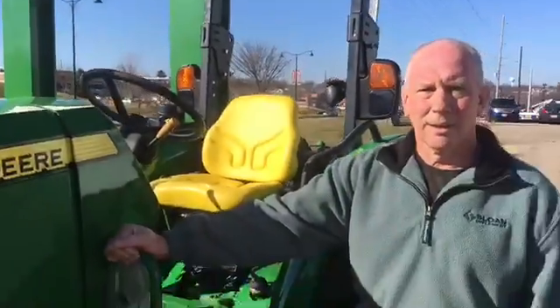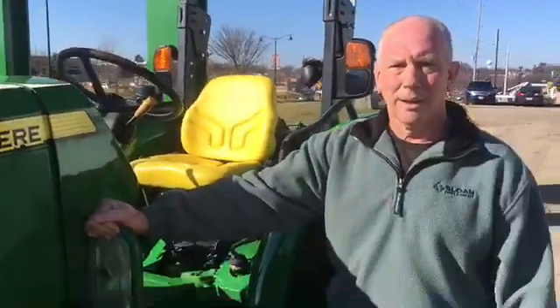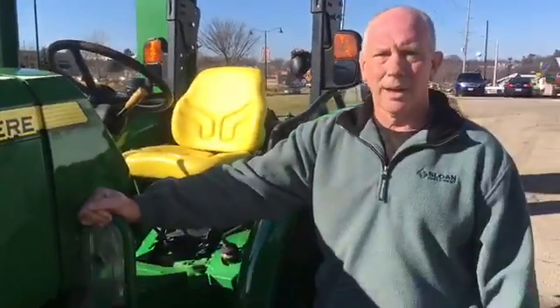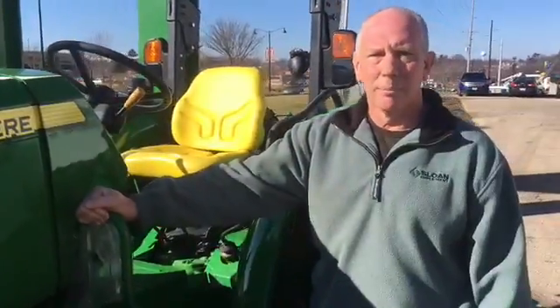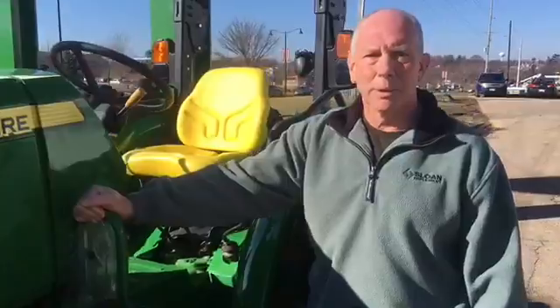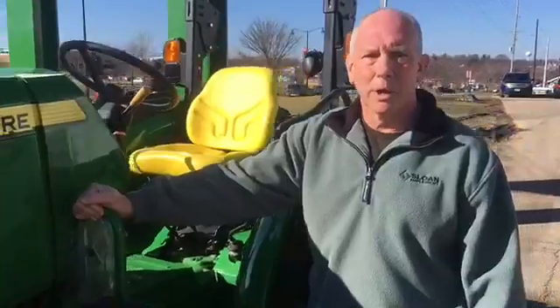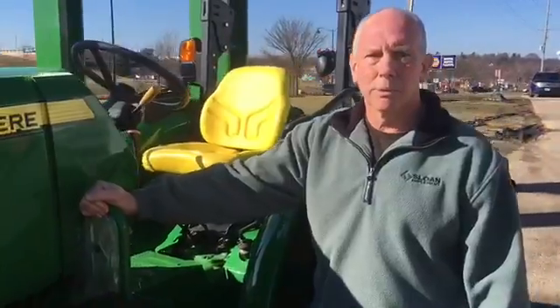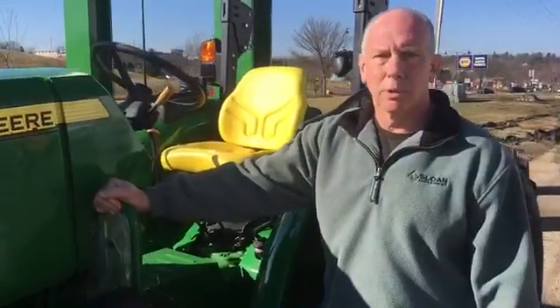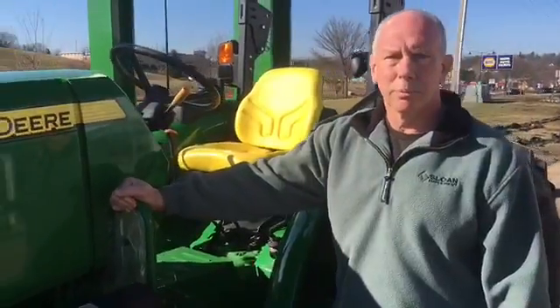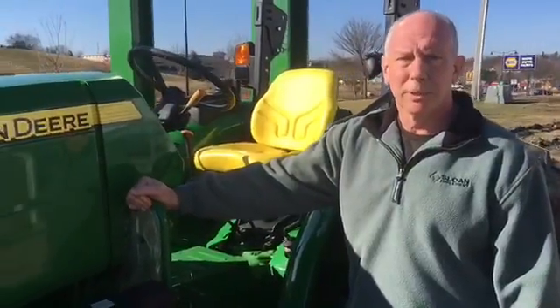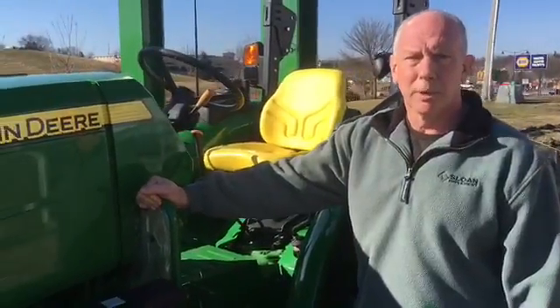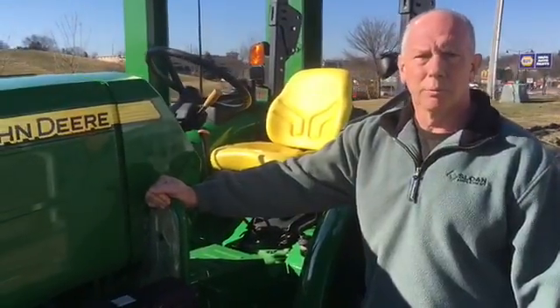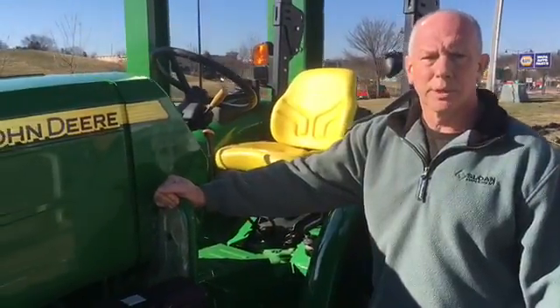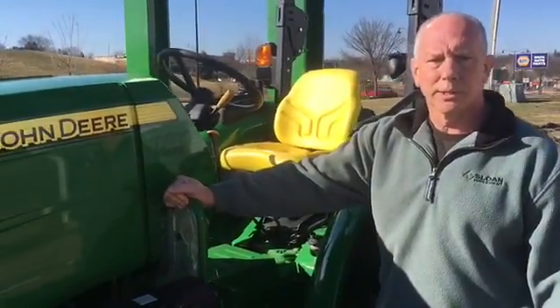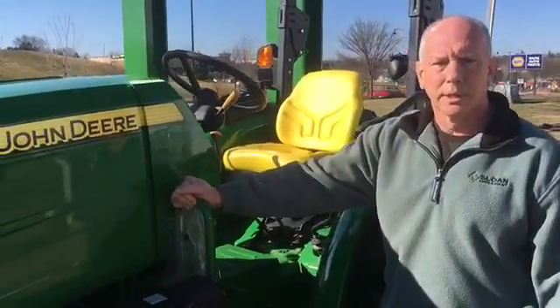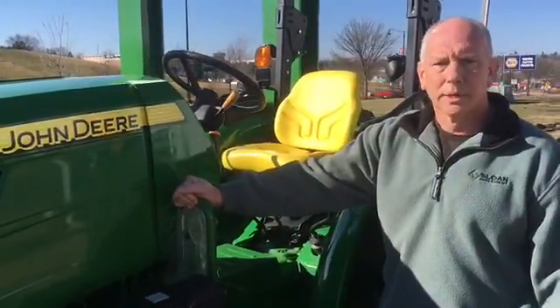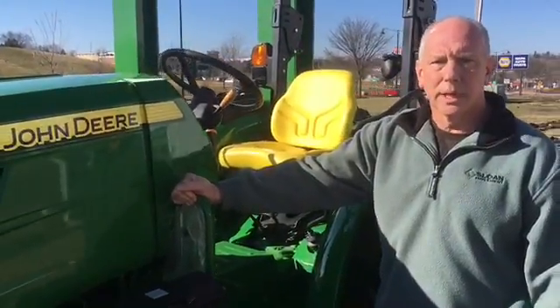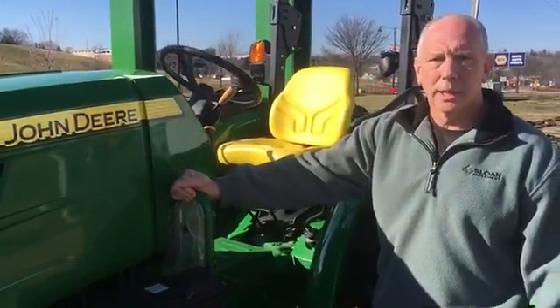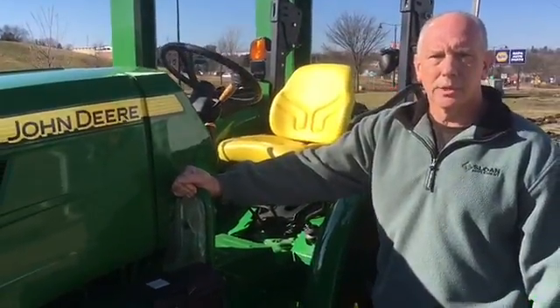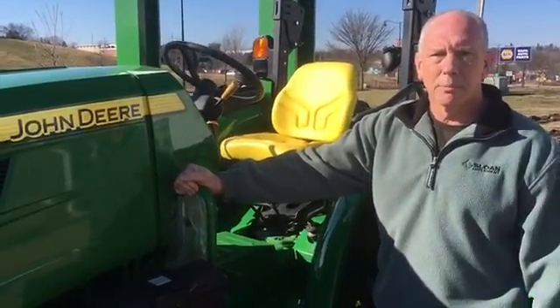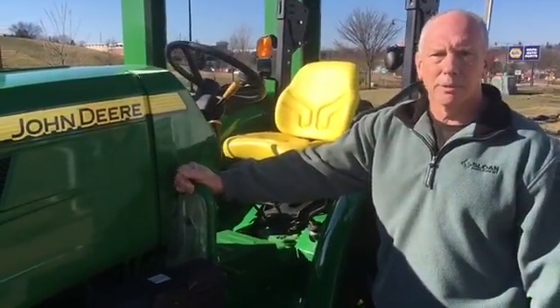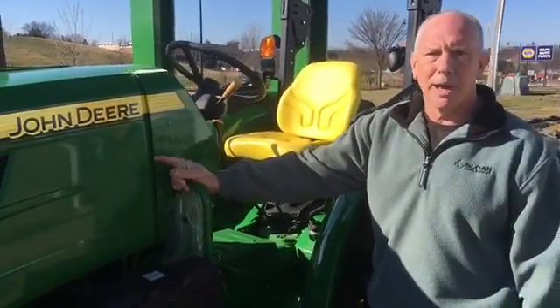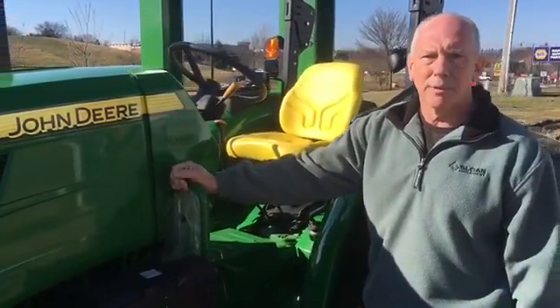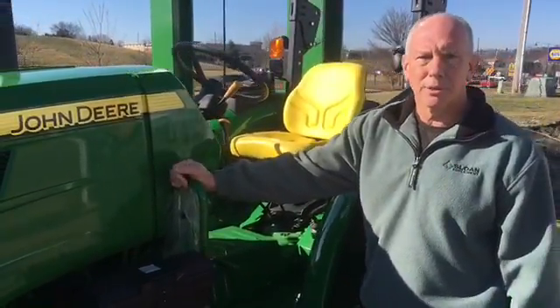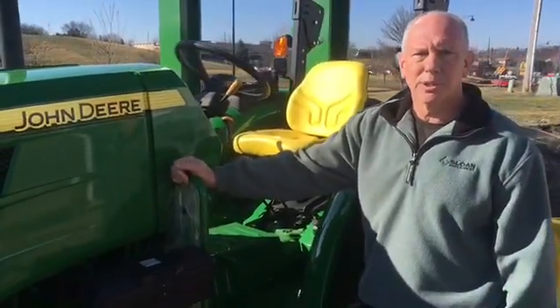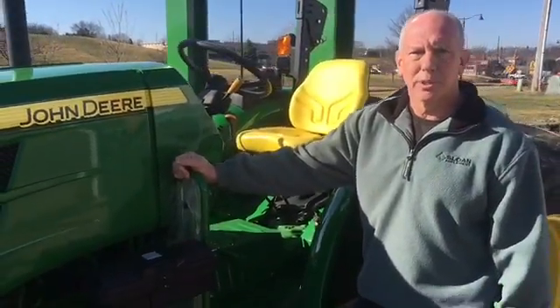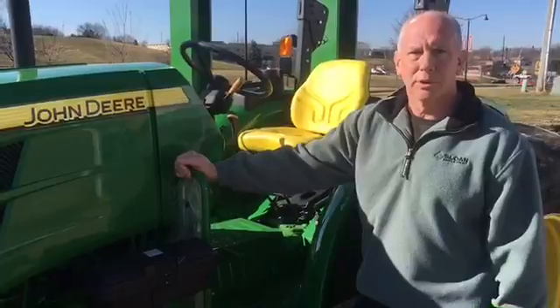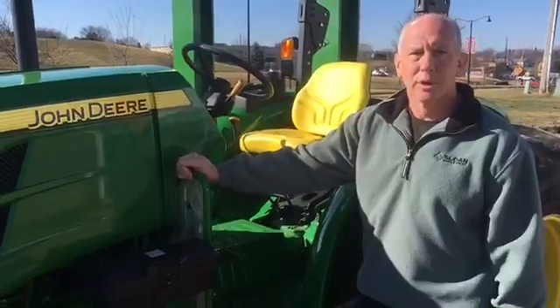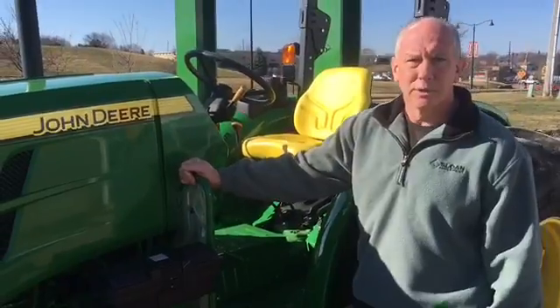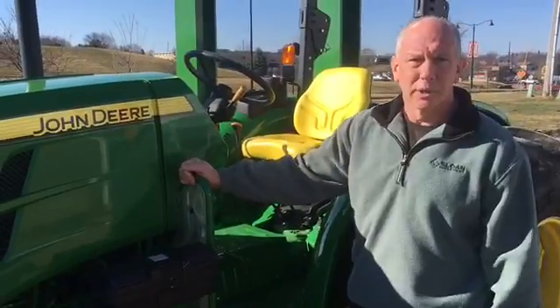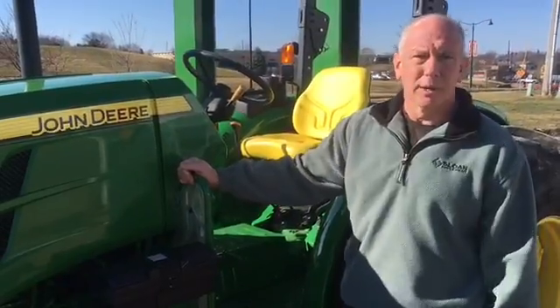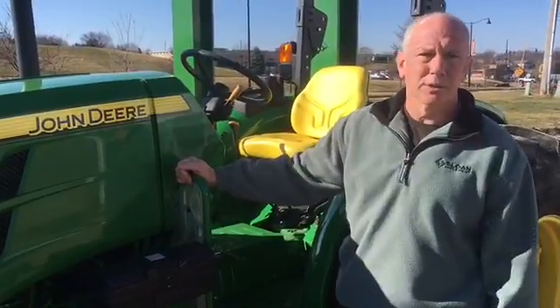Hi, Mike McNaul from Sloan Implement, Mount Horan, Wisconsin. Today I'd like to talk about the 5E three-cylinder utility tractors.